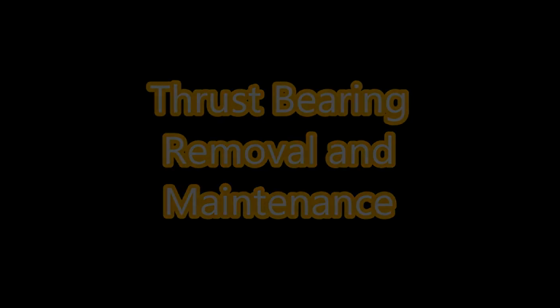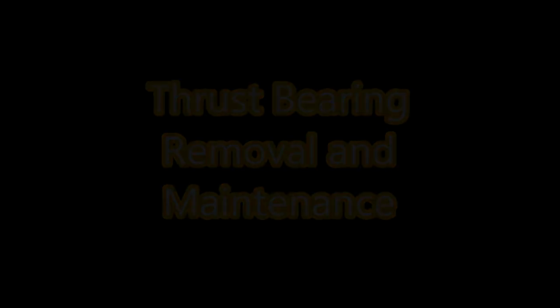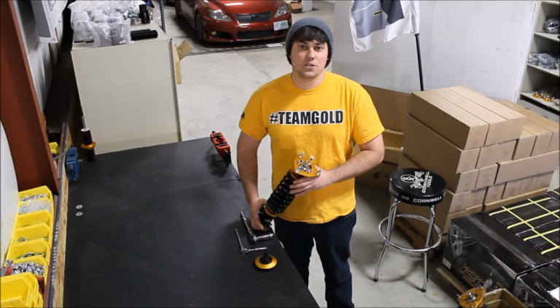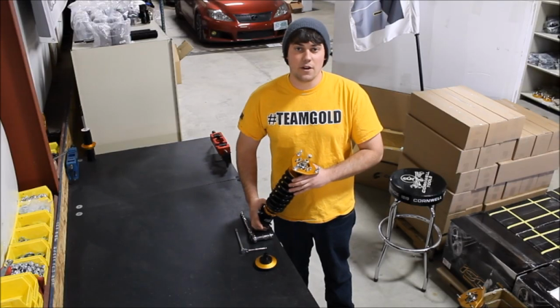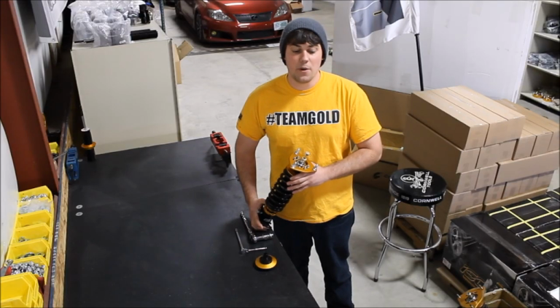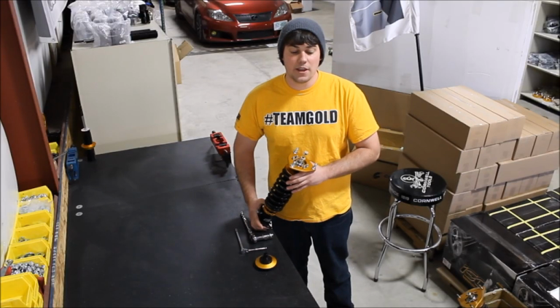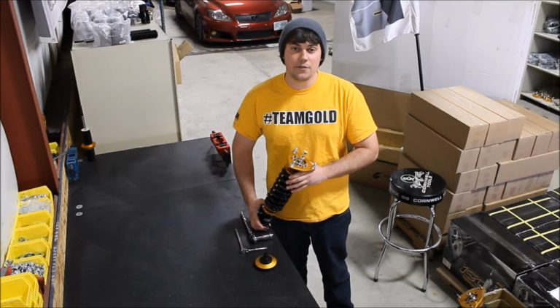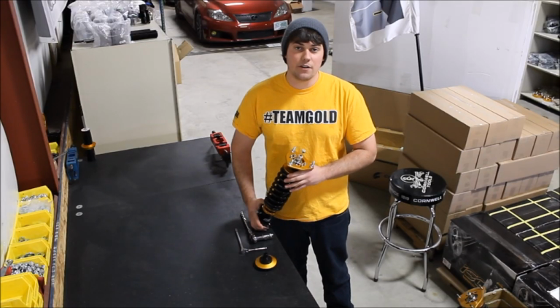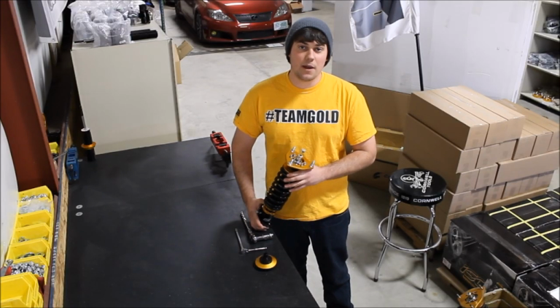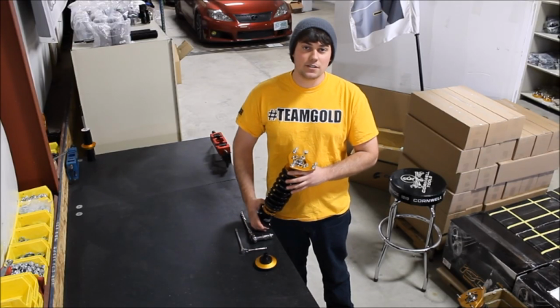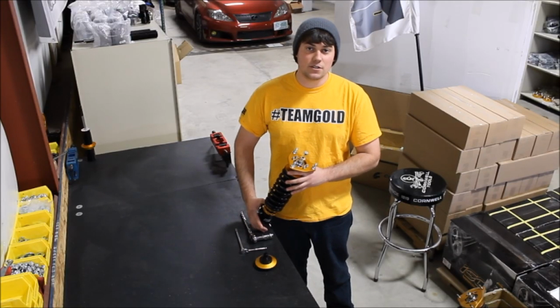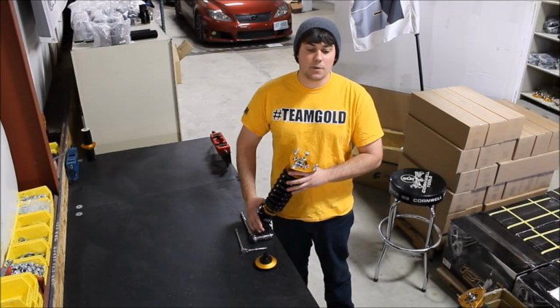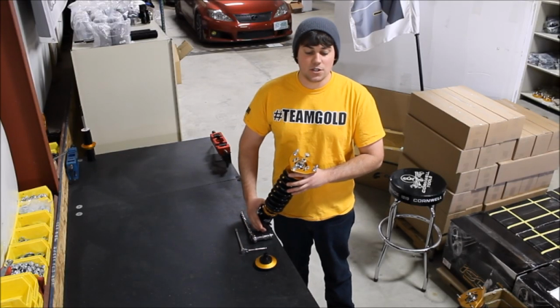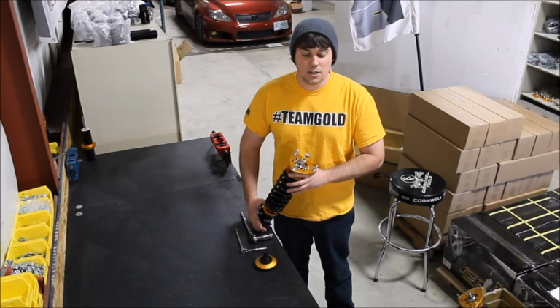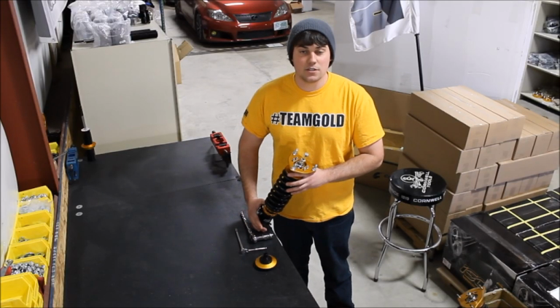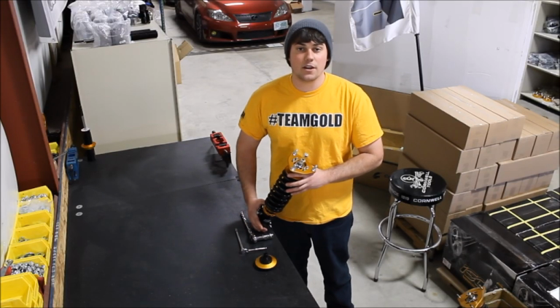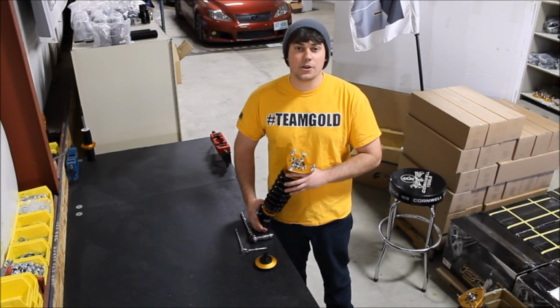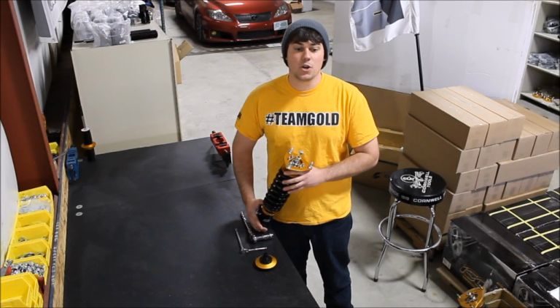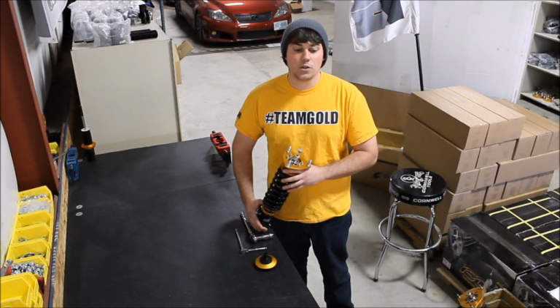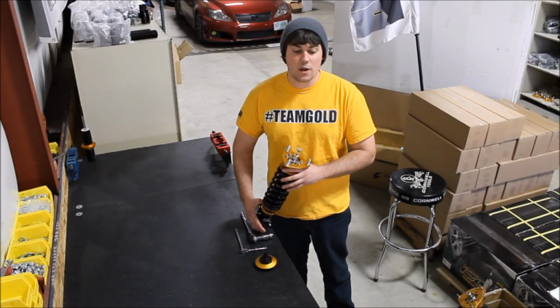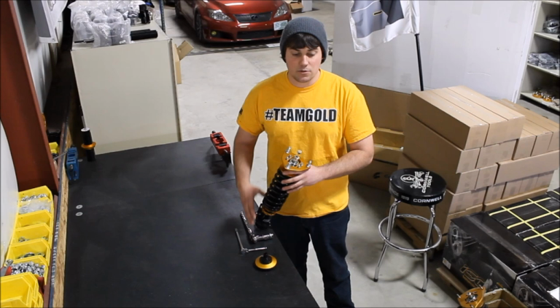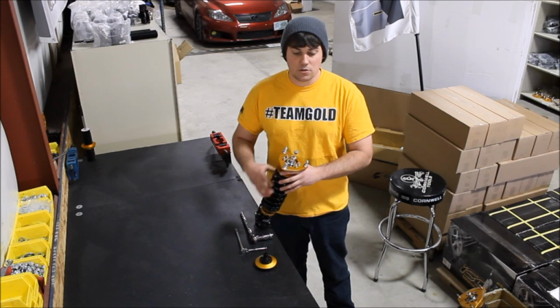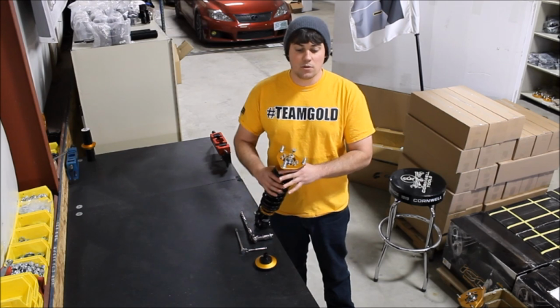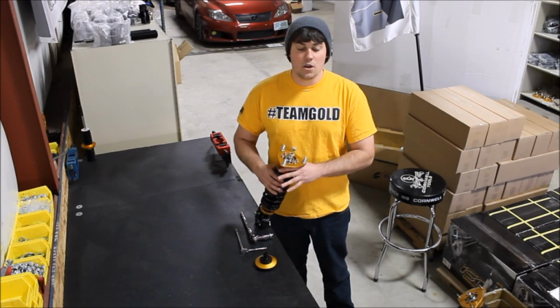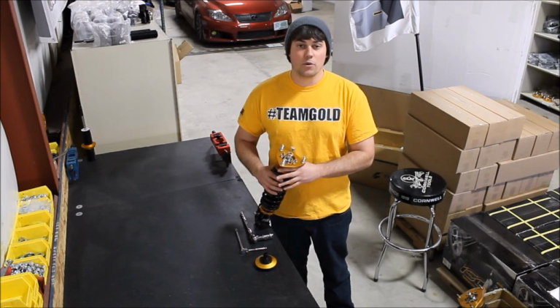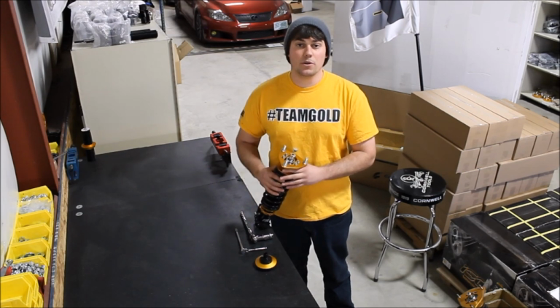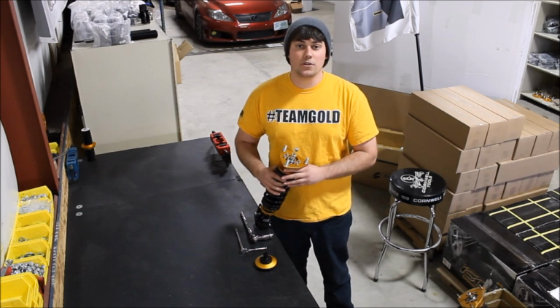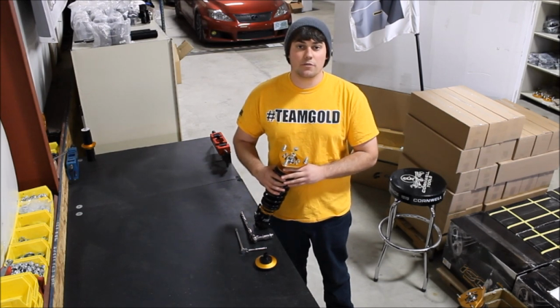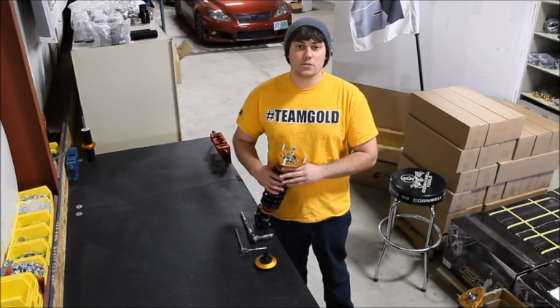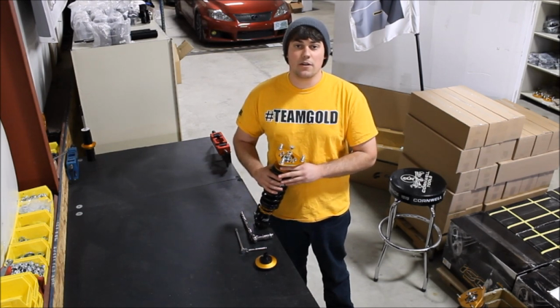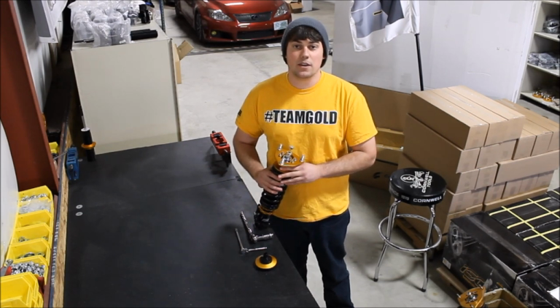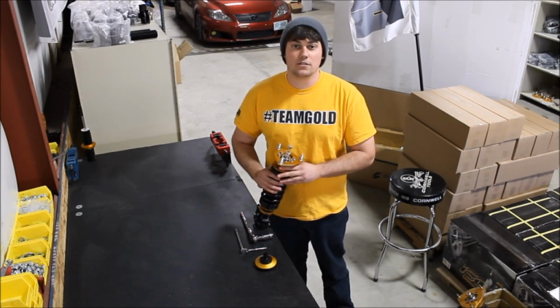How's it going everybody? Andrew here from ISC Suspension, and today we're going to show you how to rebuild your thrust bearing kits.